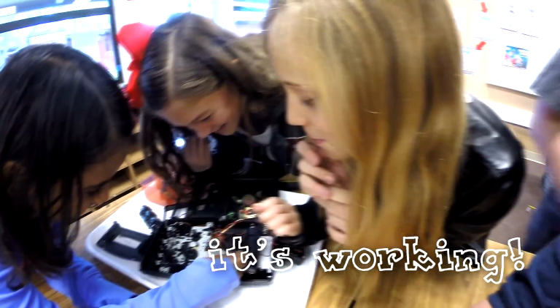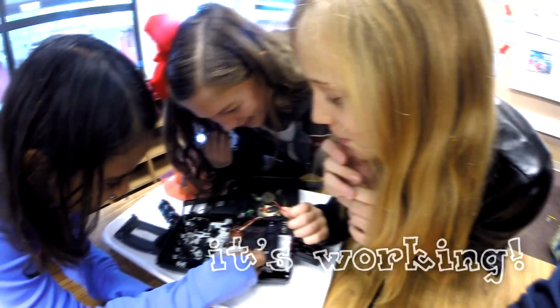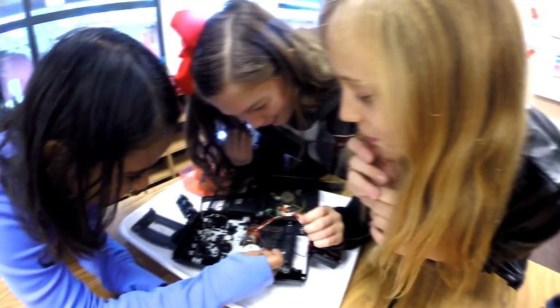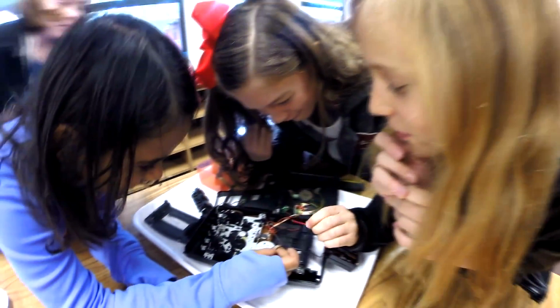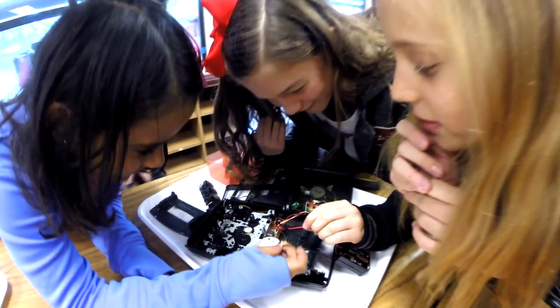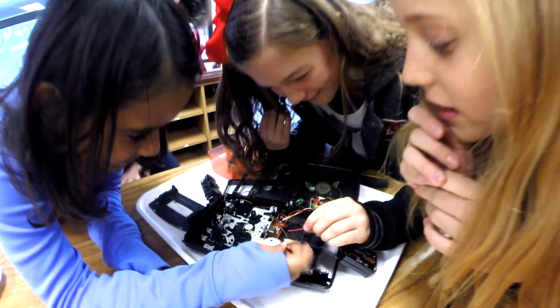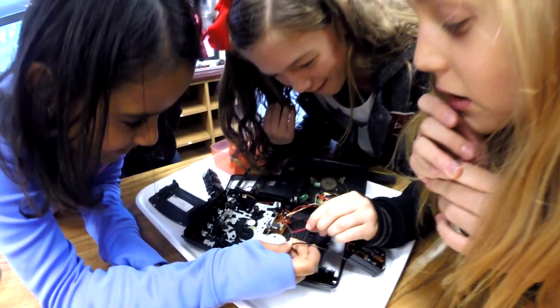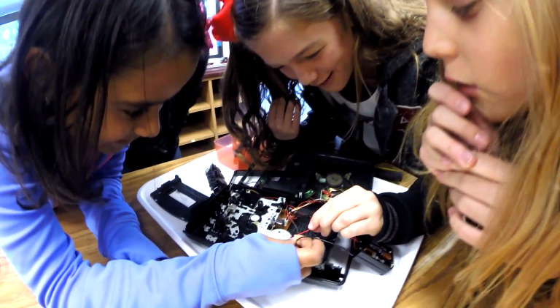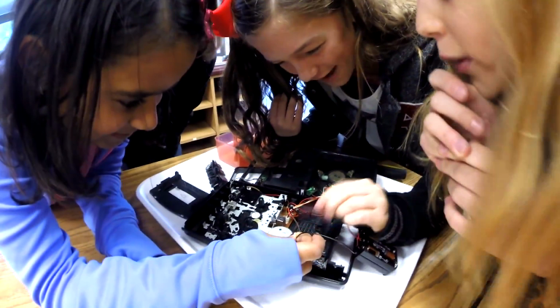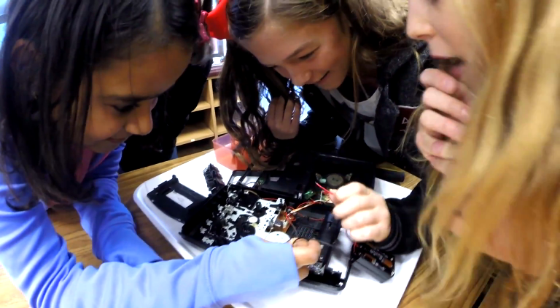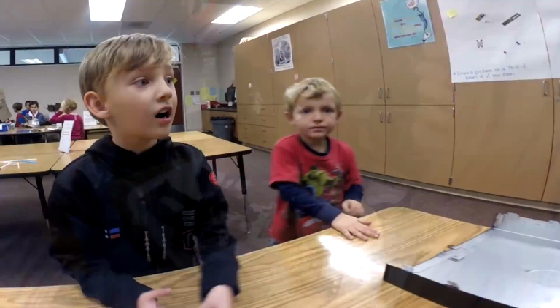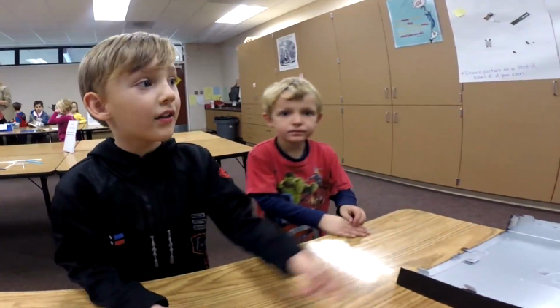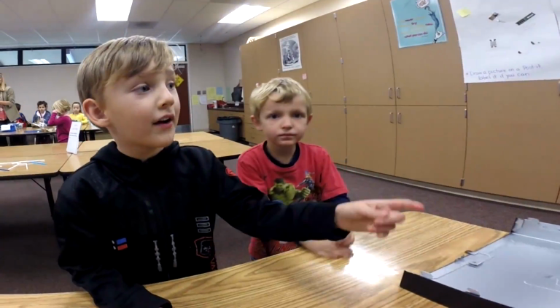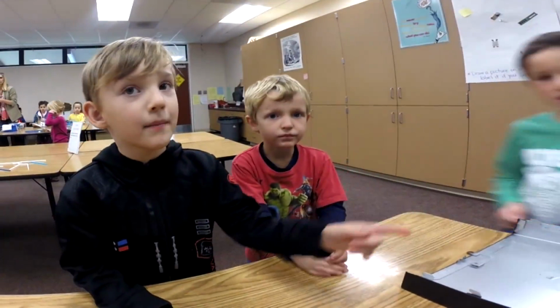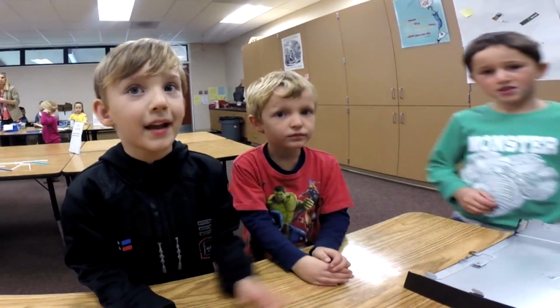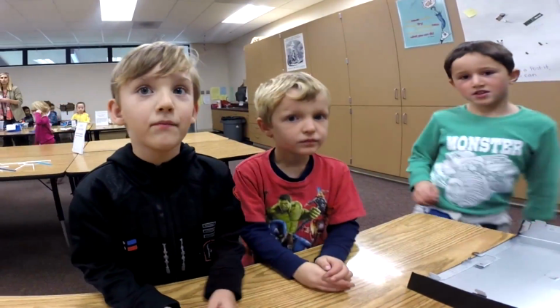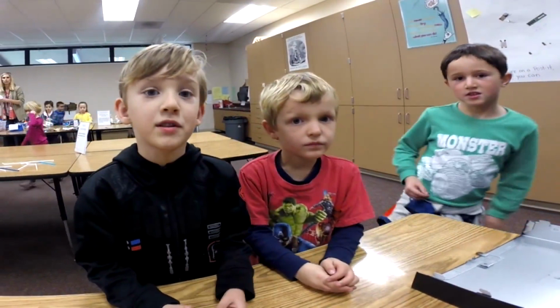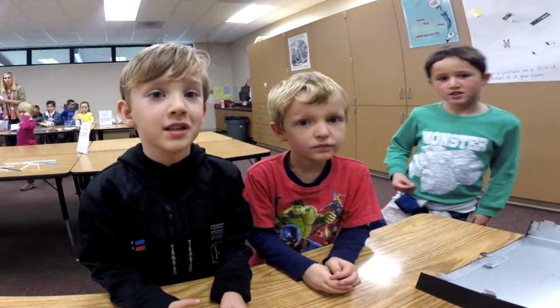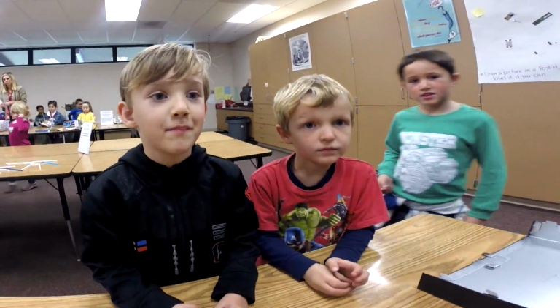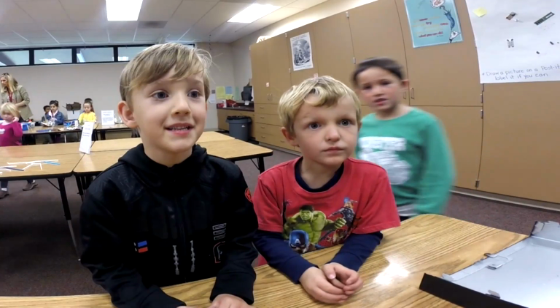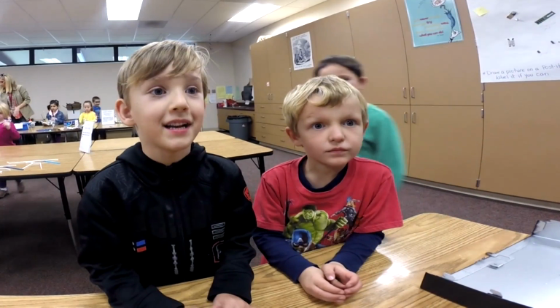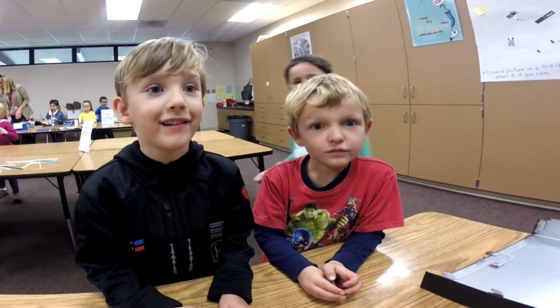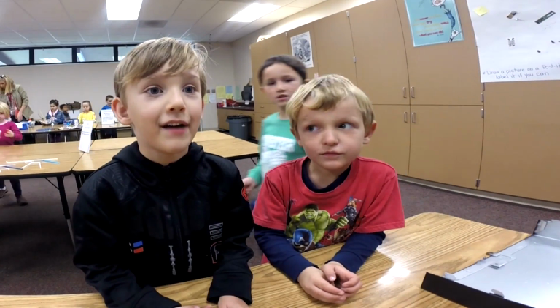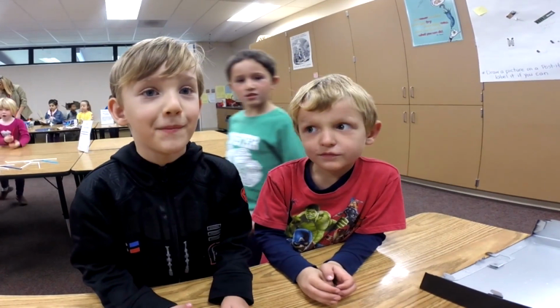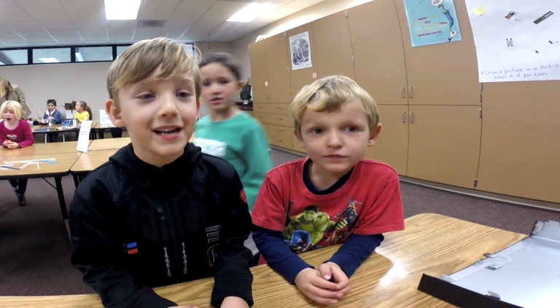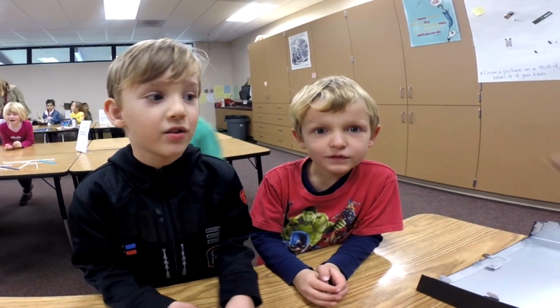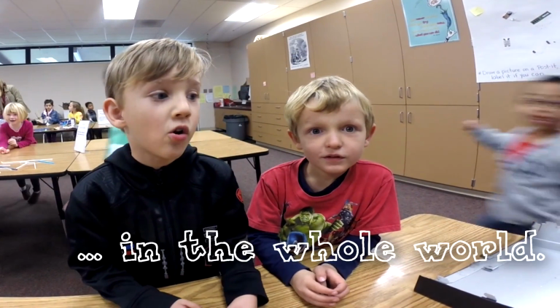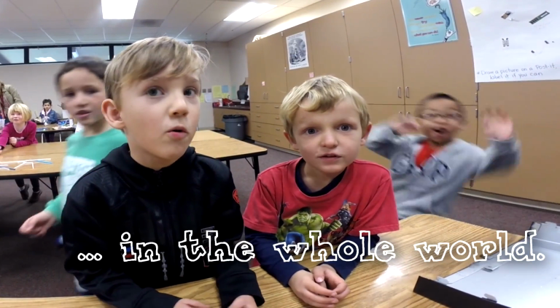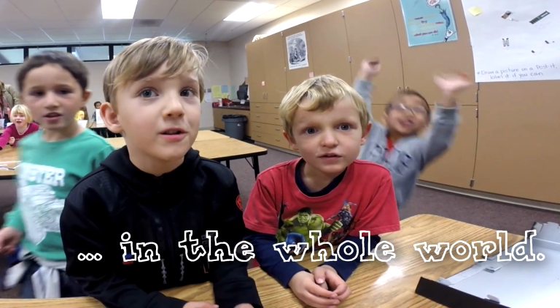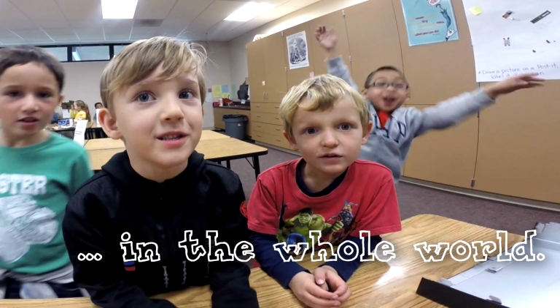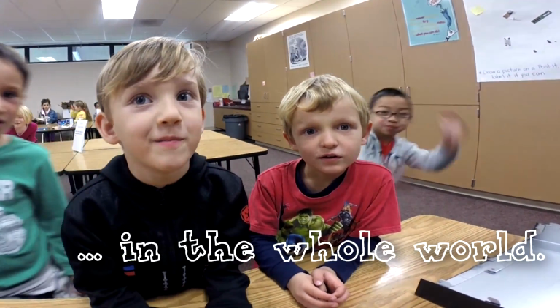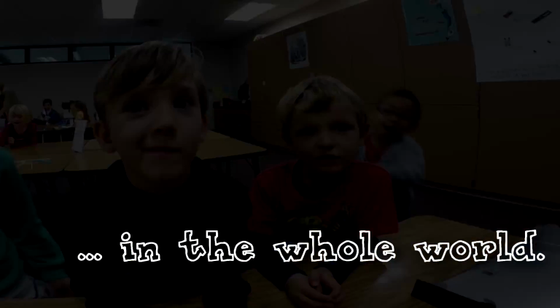Nothing at all? The car that we made was just the best thing we ever made. Car, car, car!